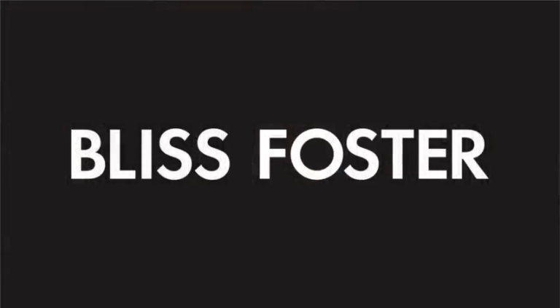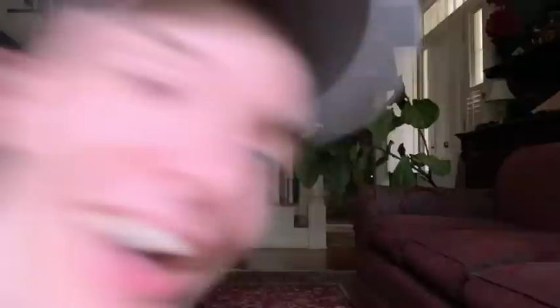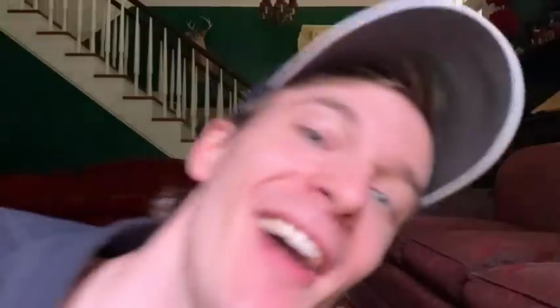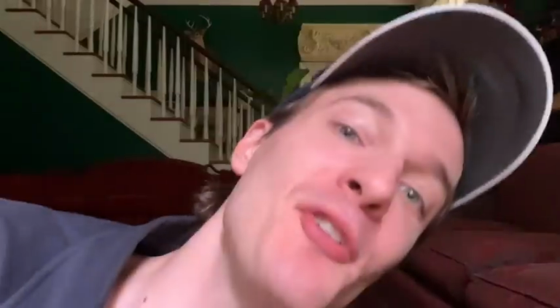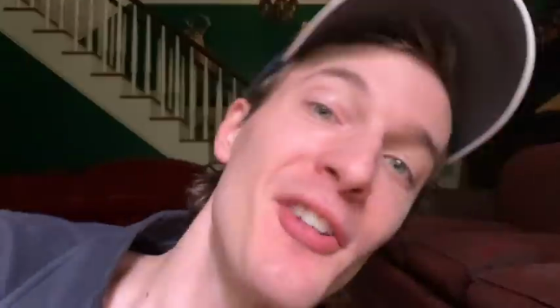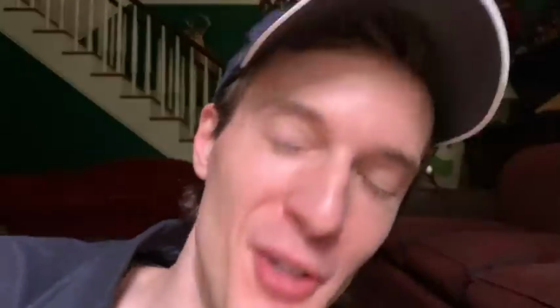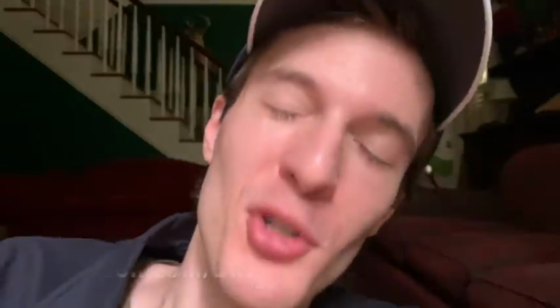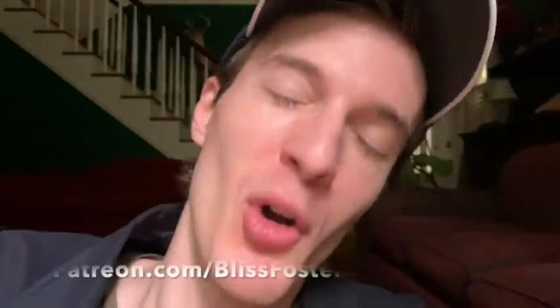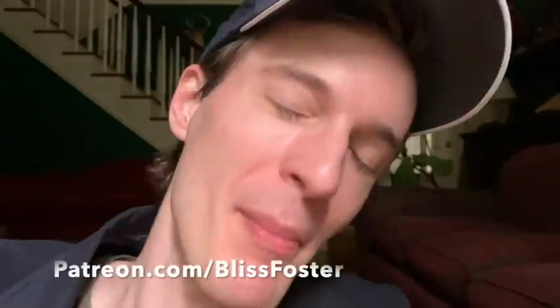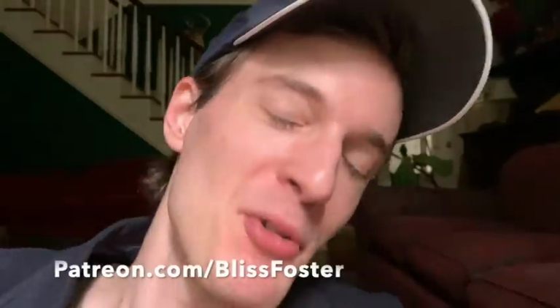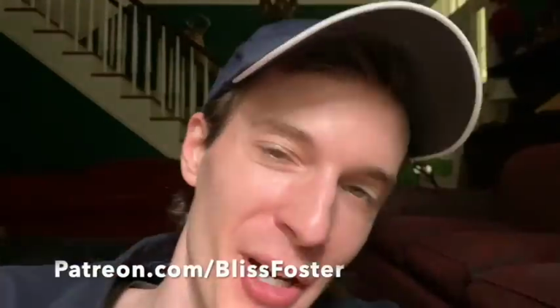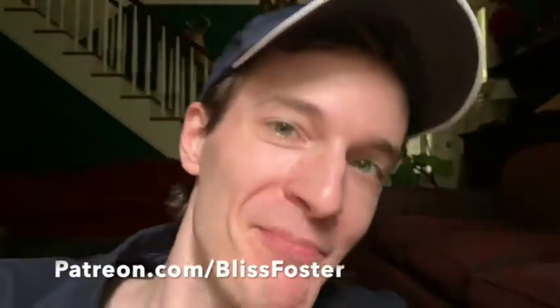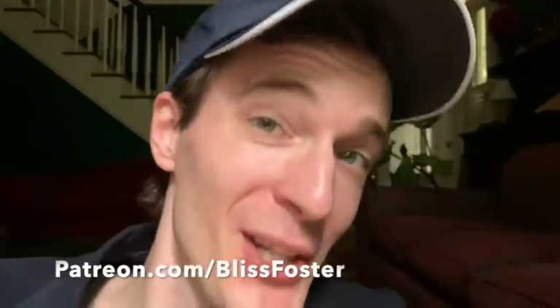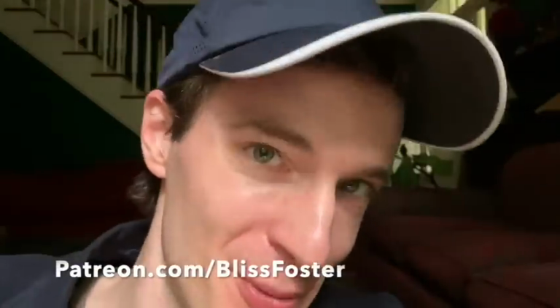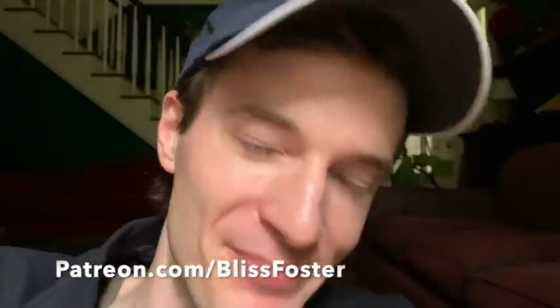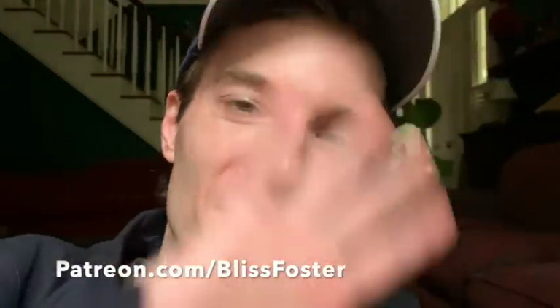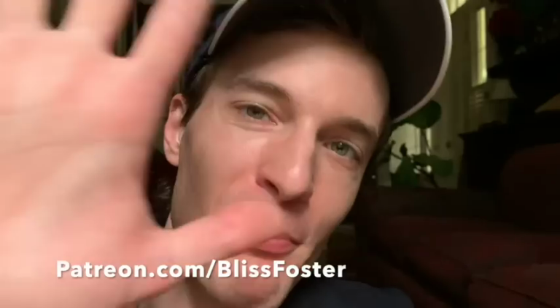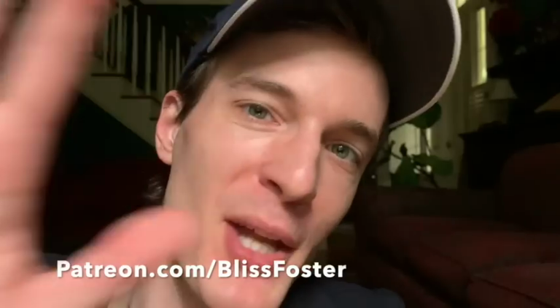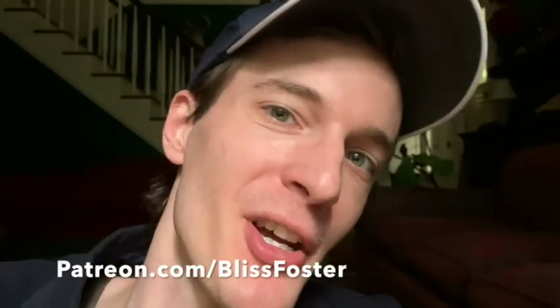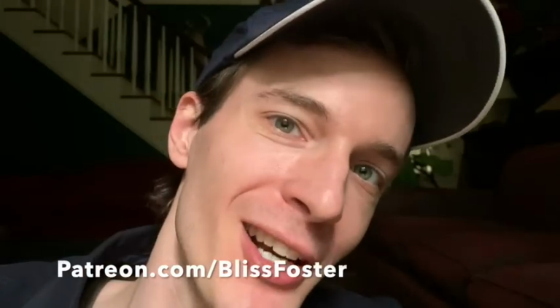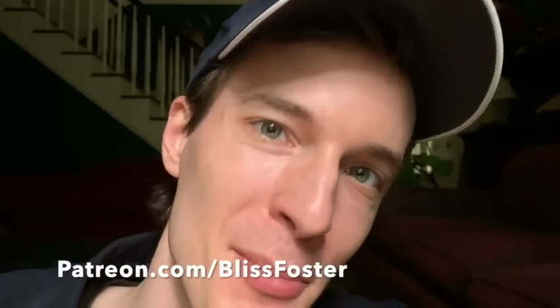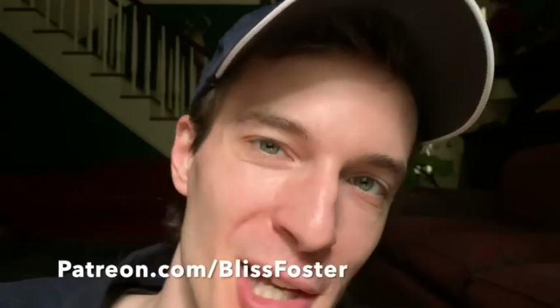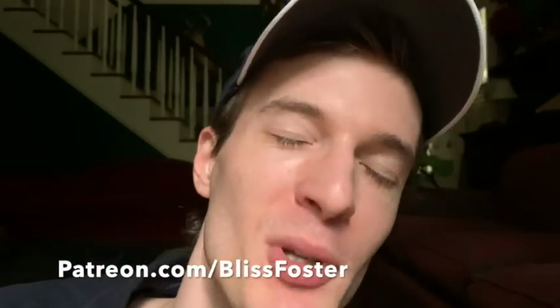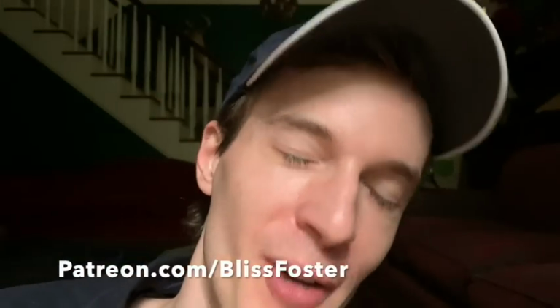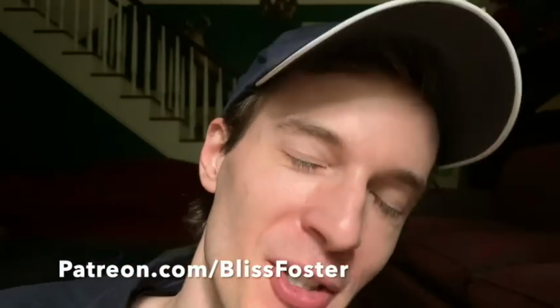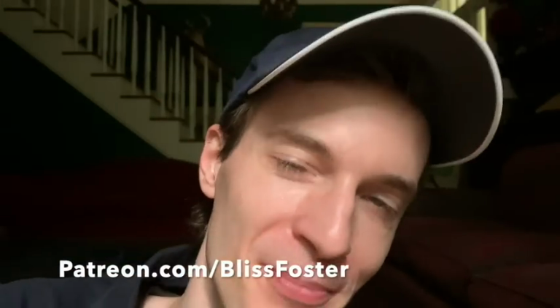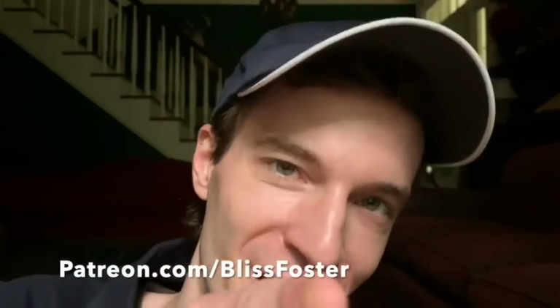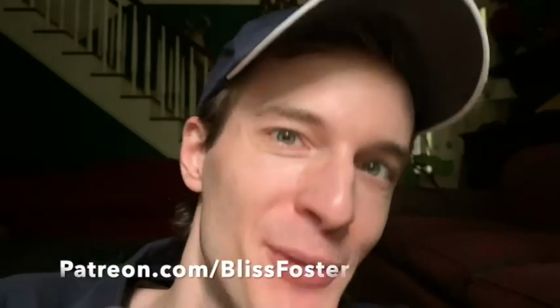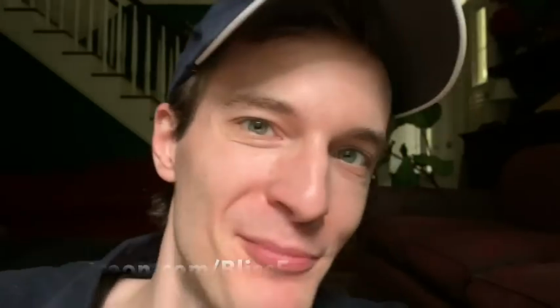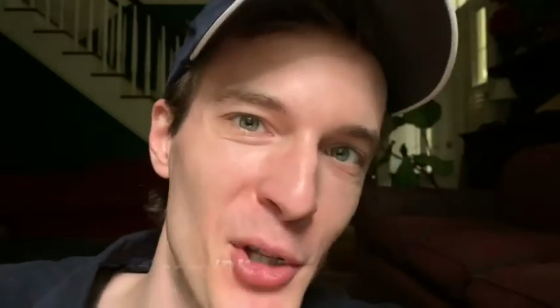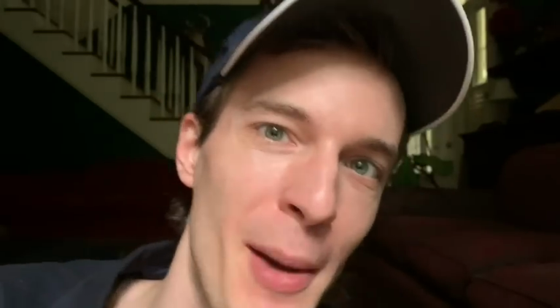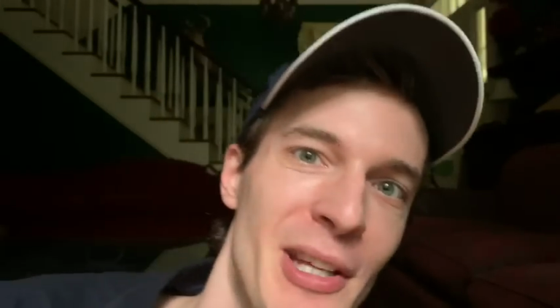You should join my Patreon — patreon.com slash blissfoster. Thank you, please do that.